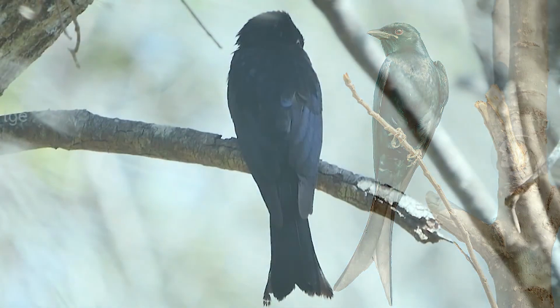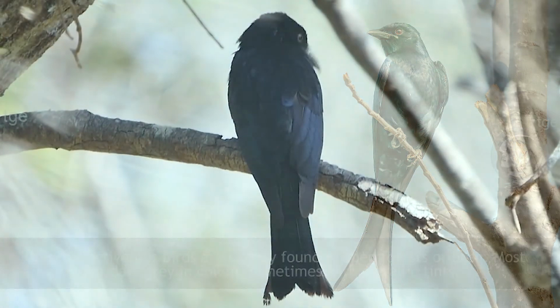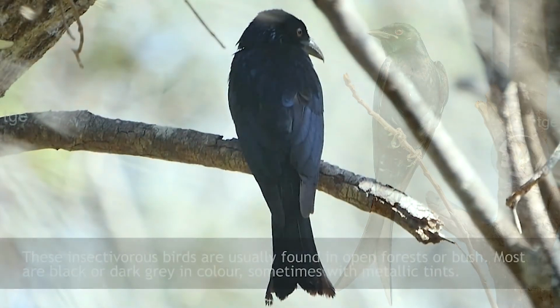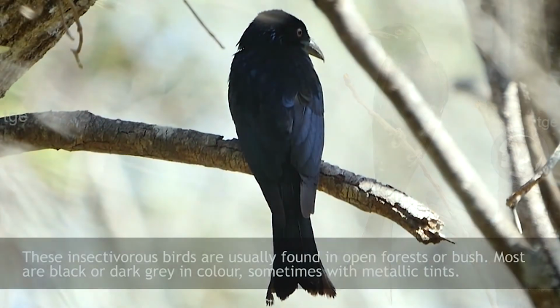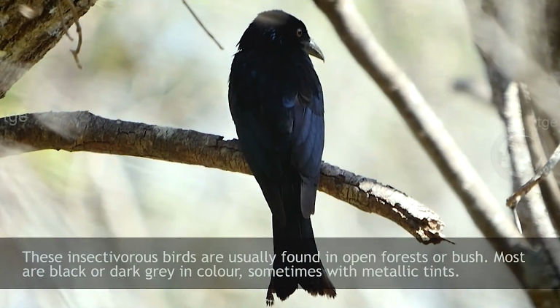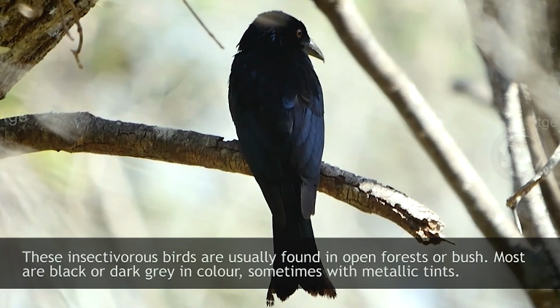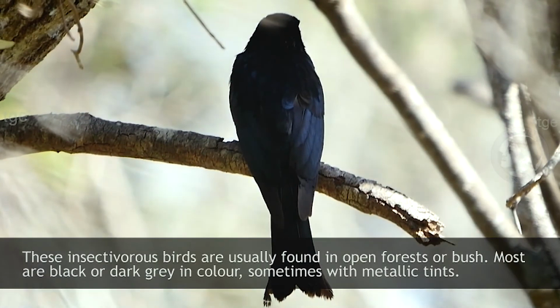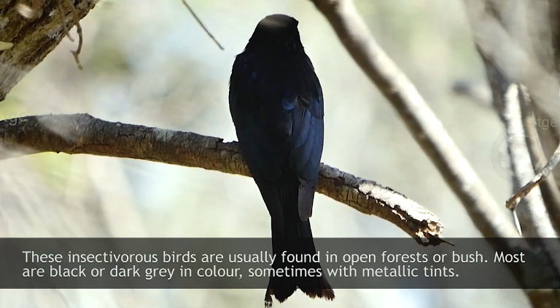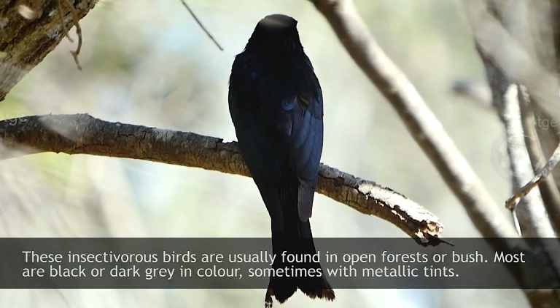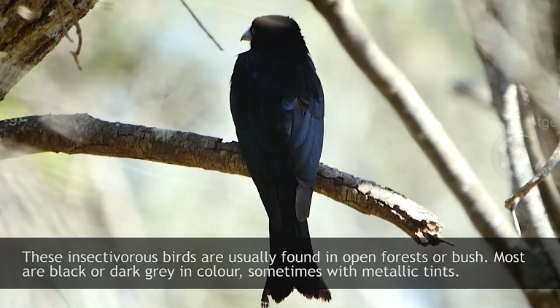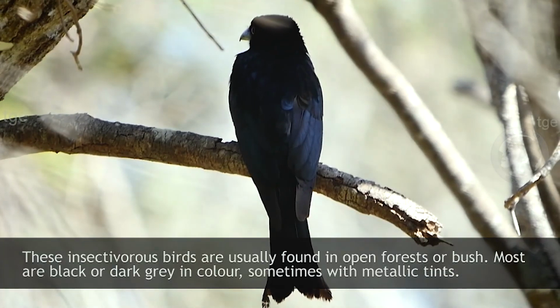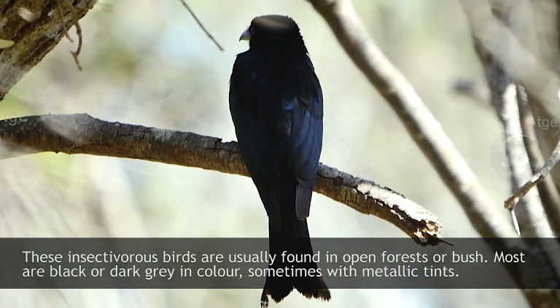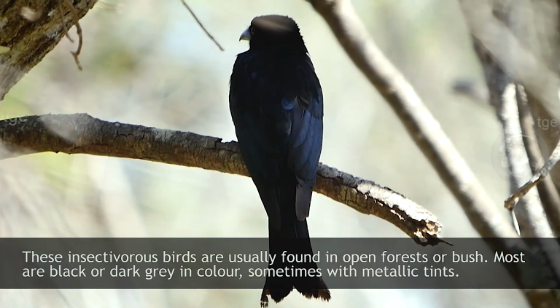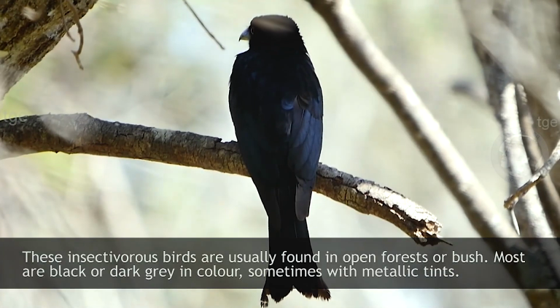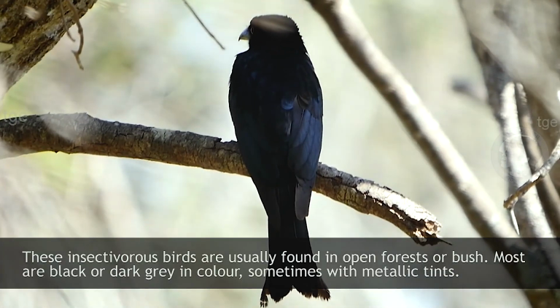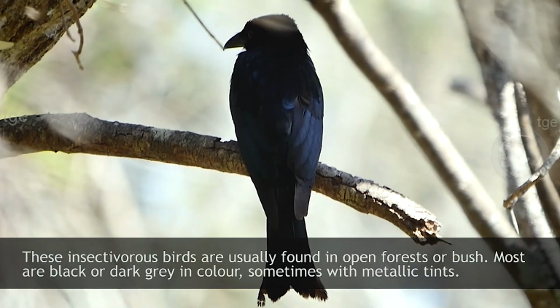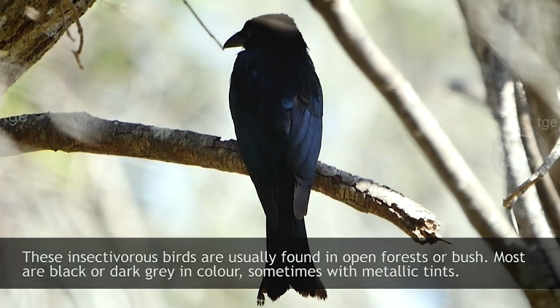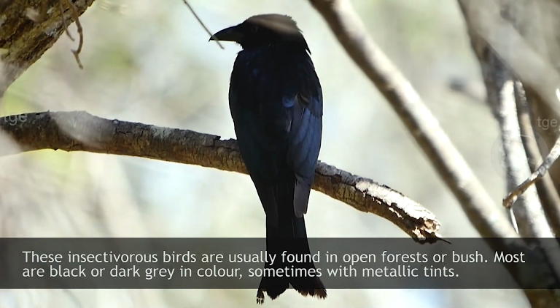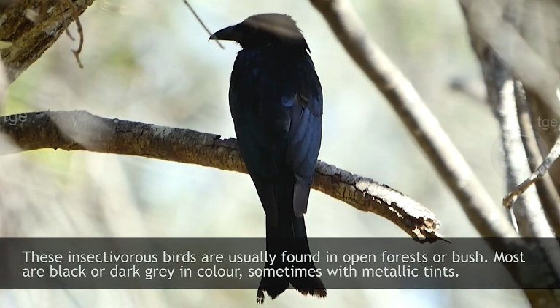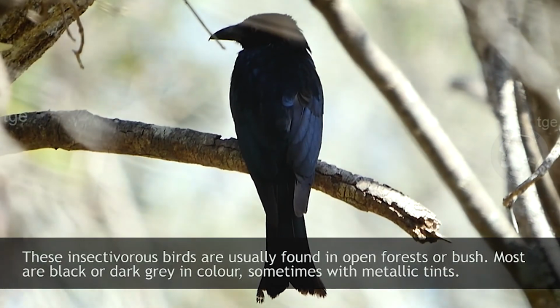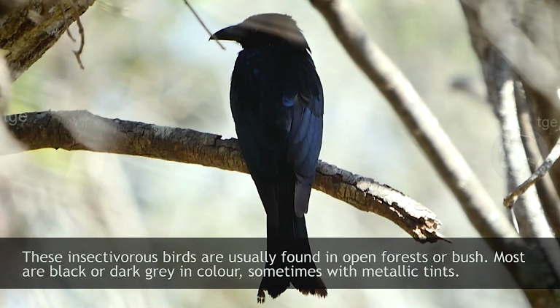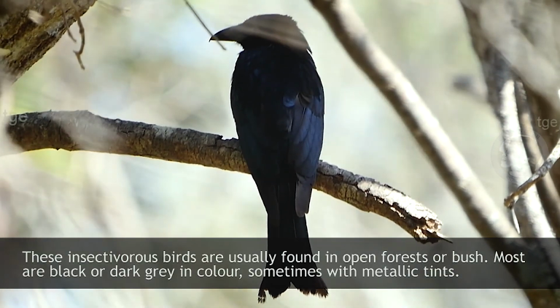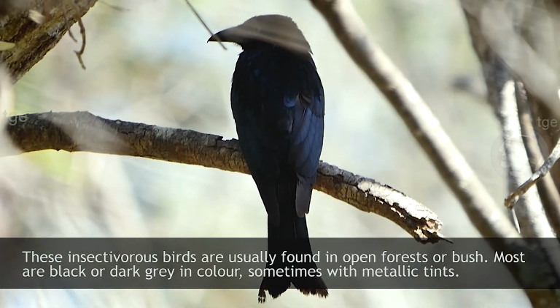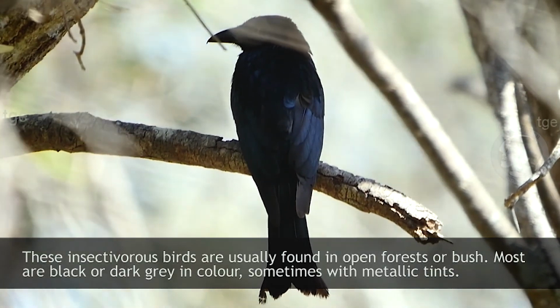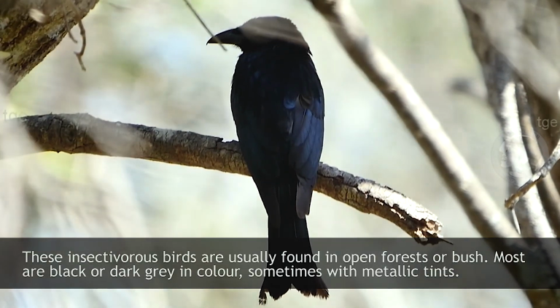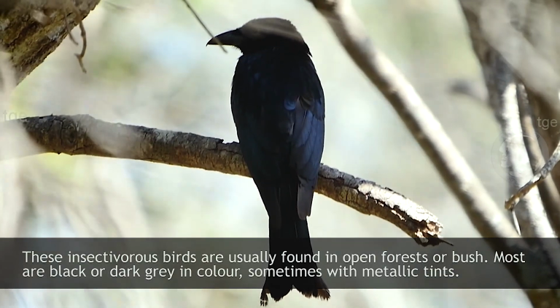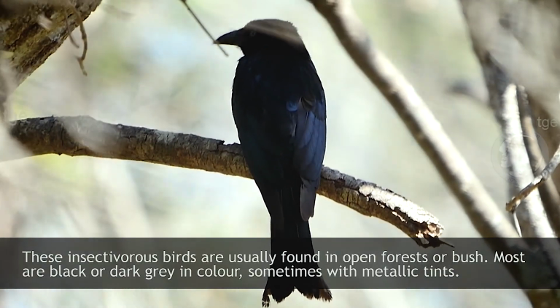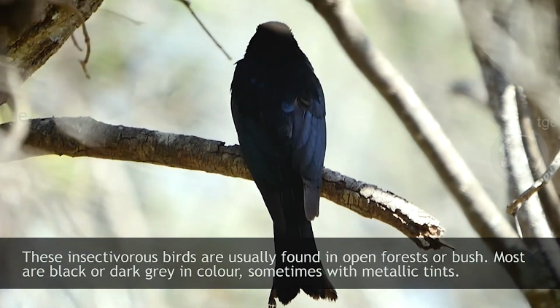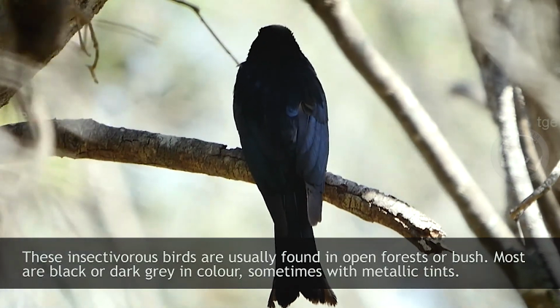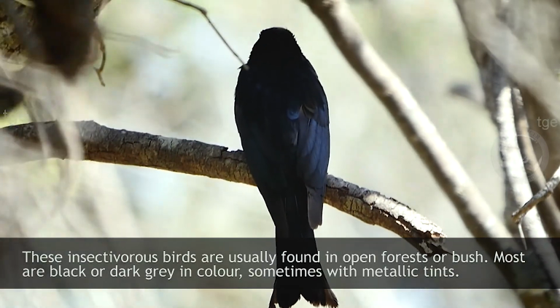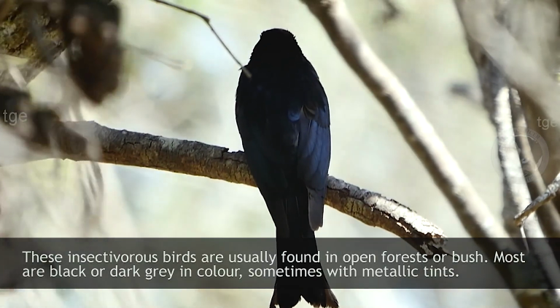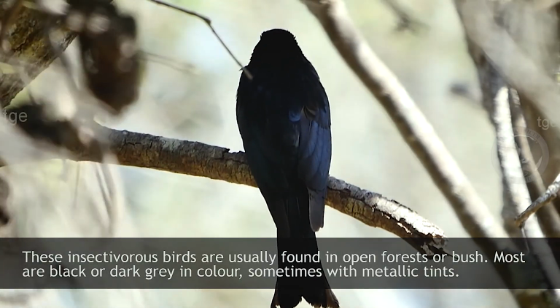These insectivorous birds are usually found in open forests or bushes.